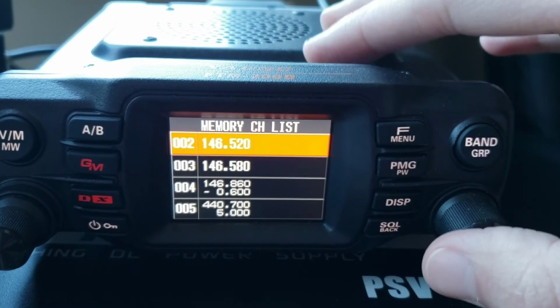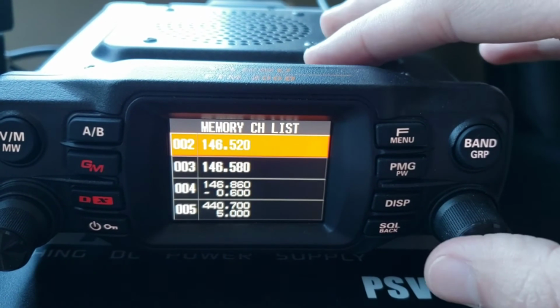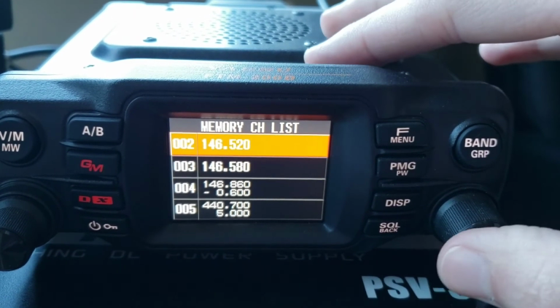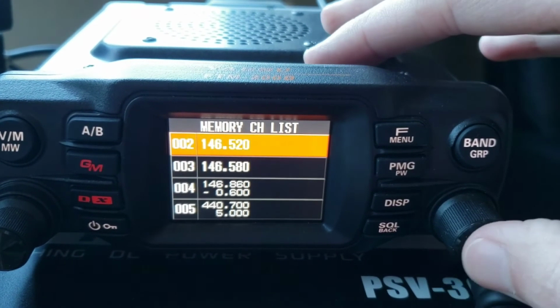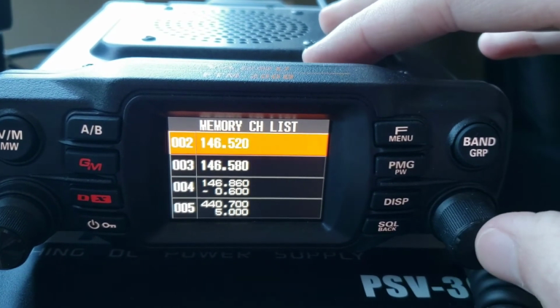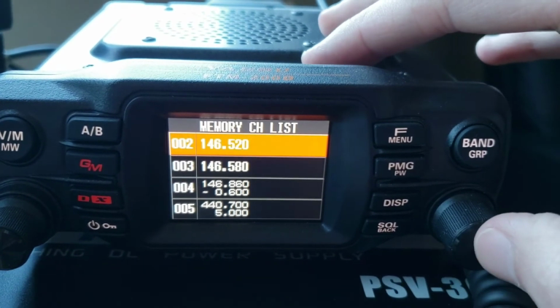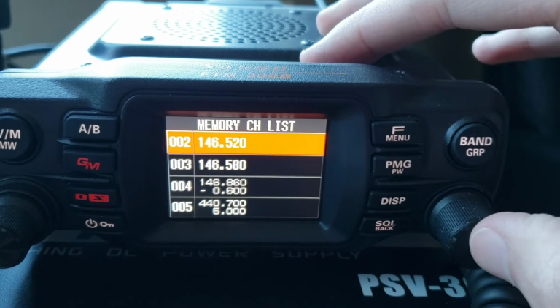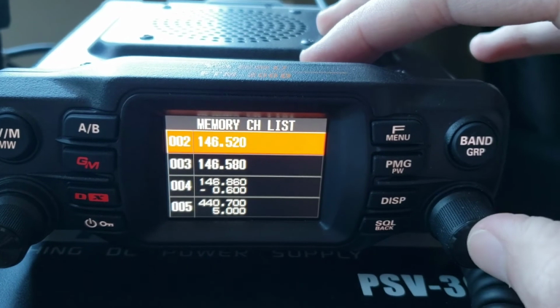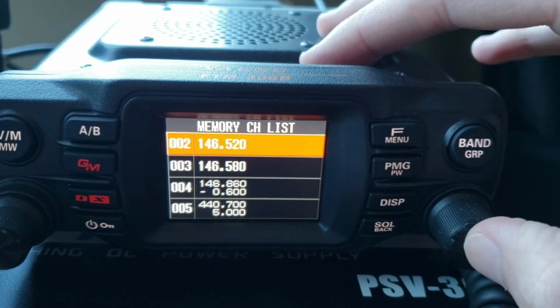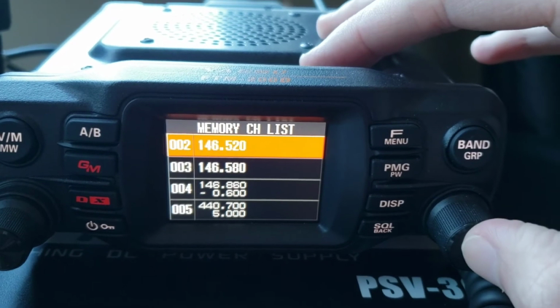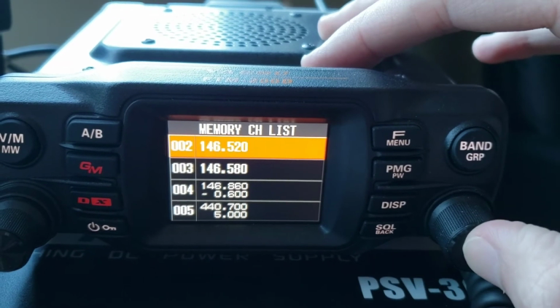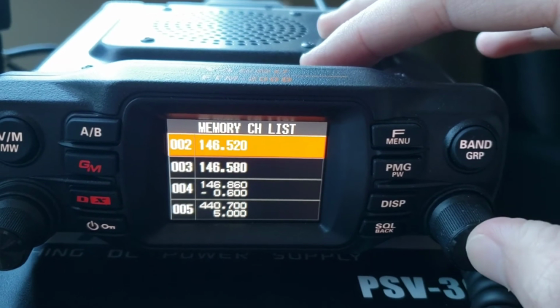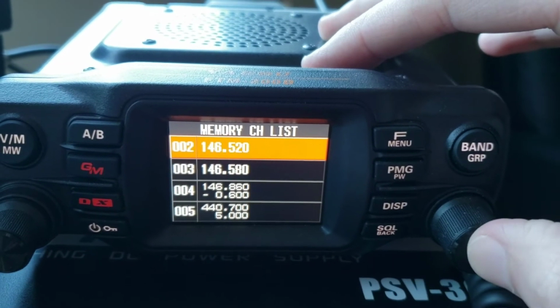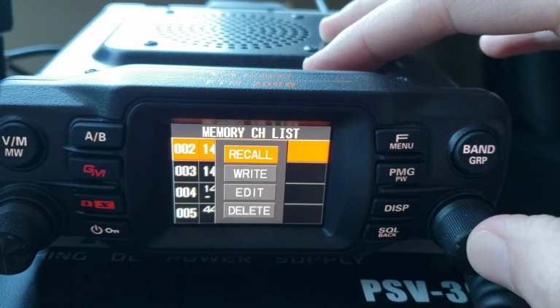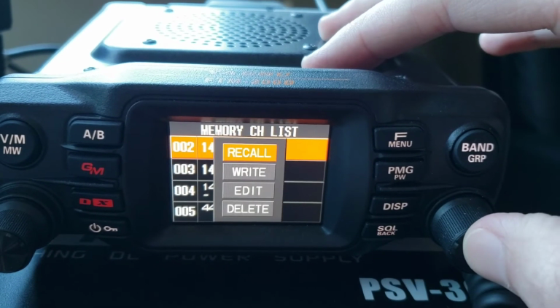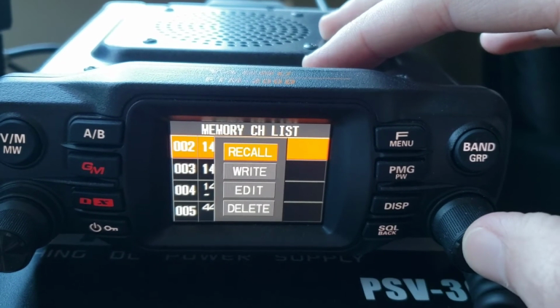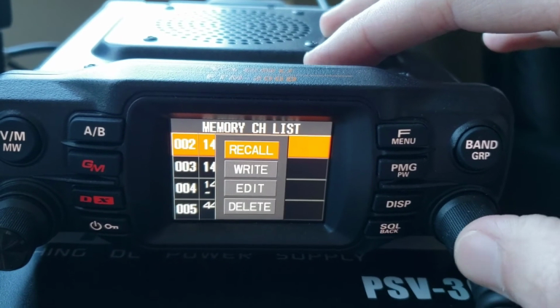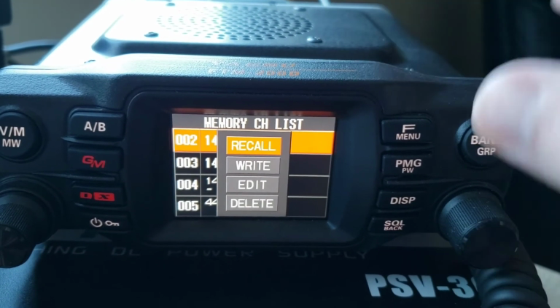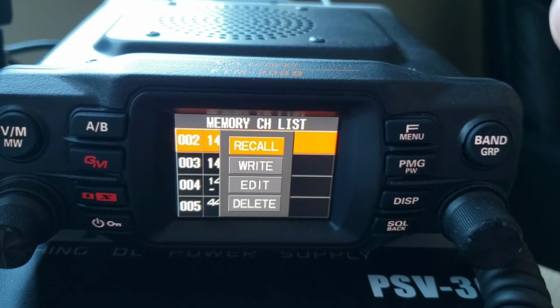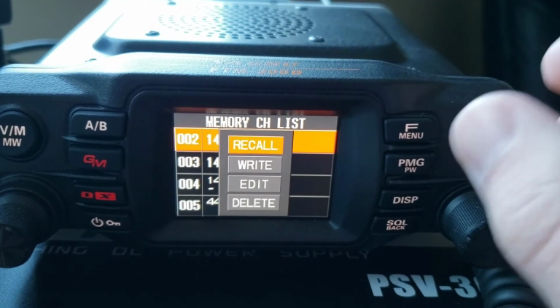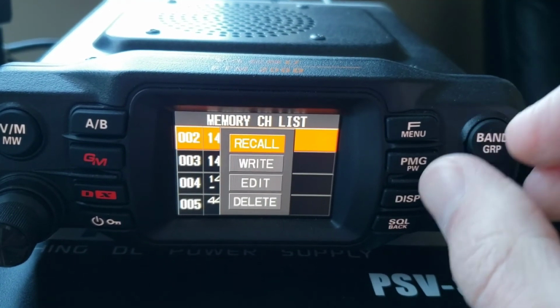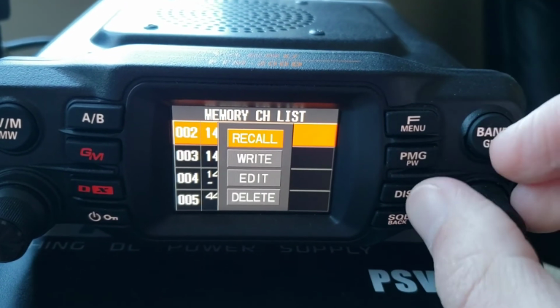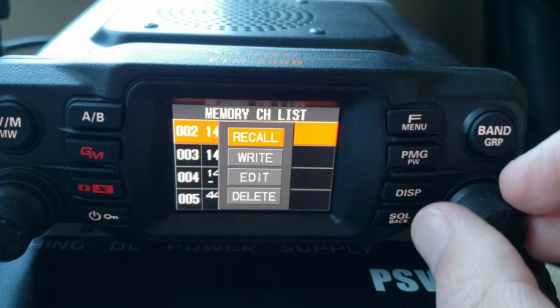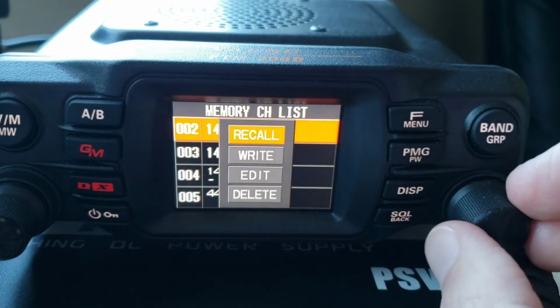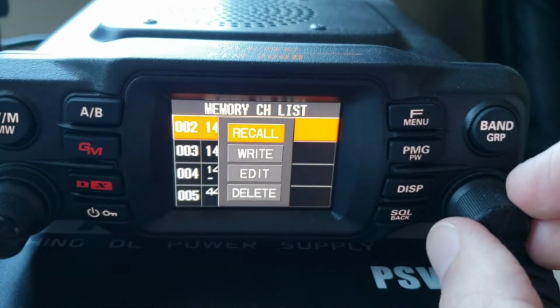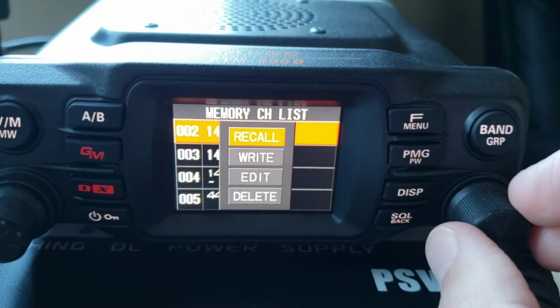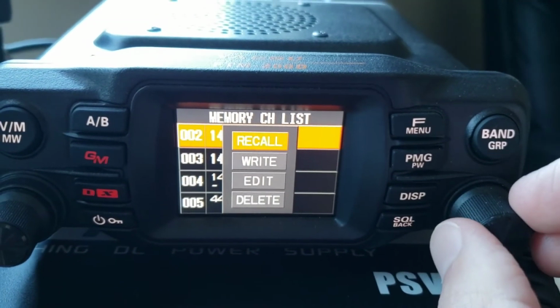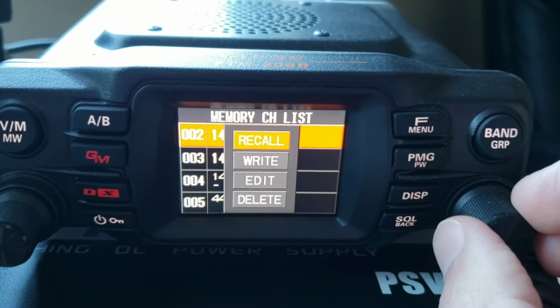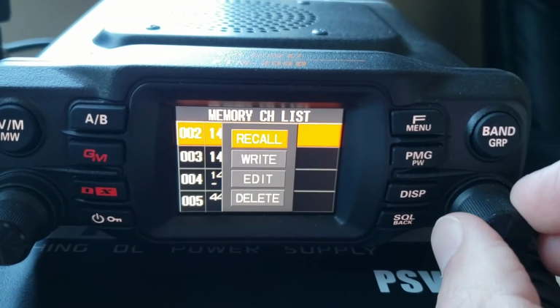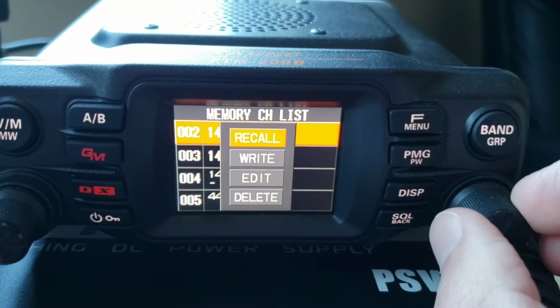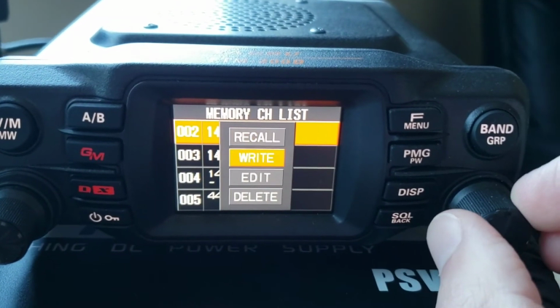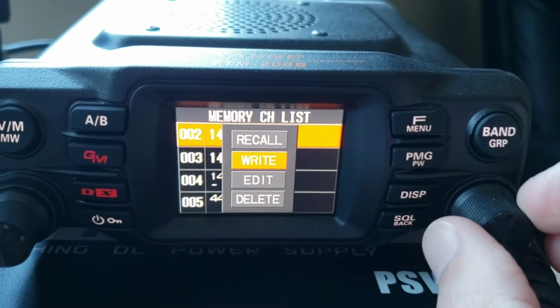Press the dial. Then scroll down to Write.